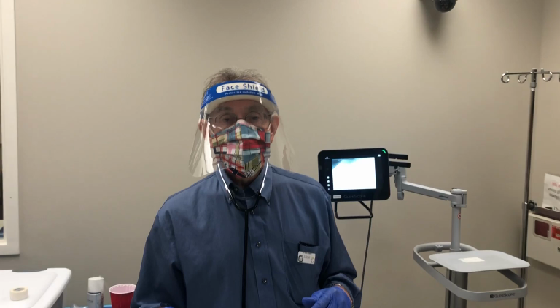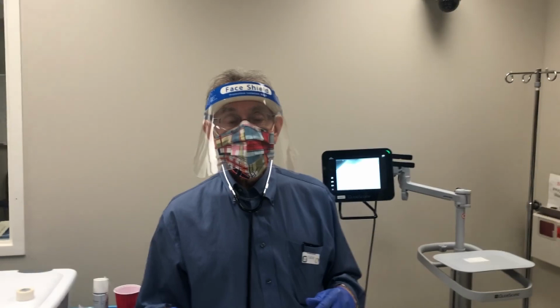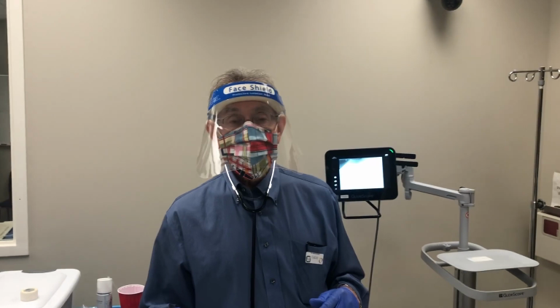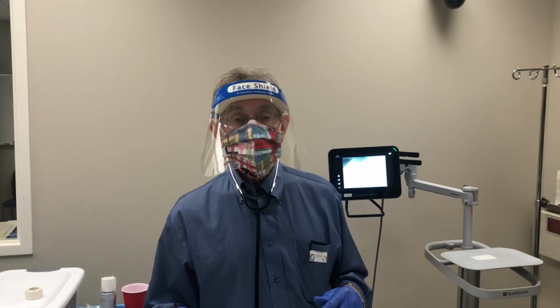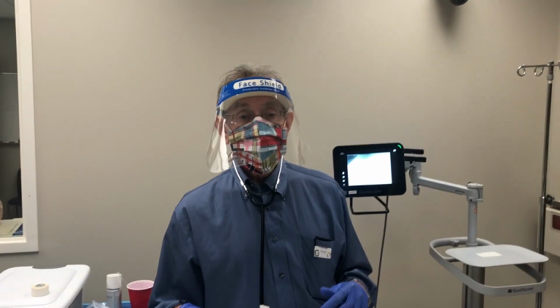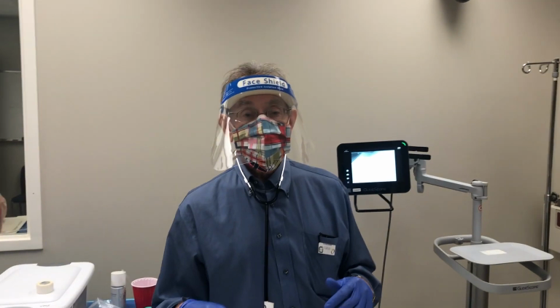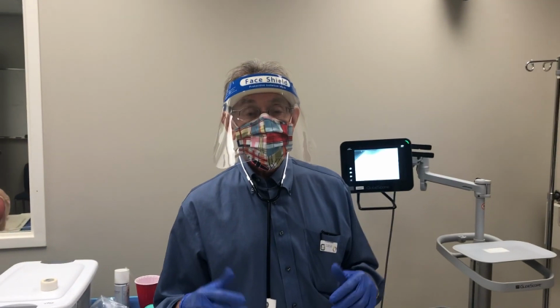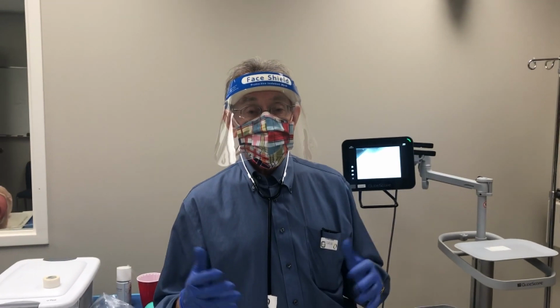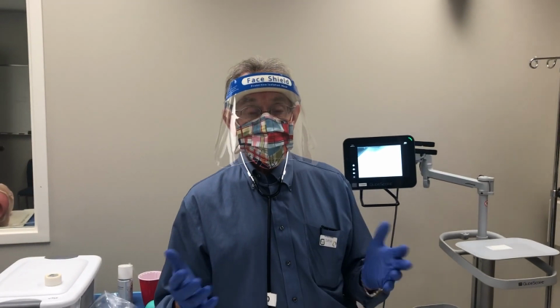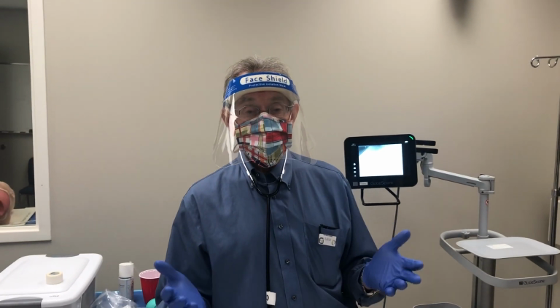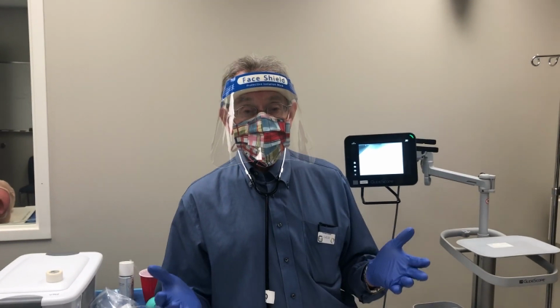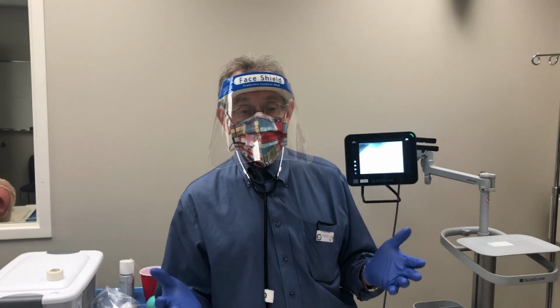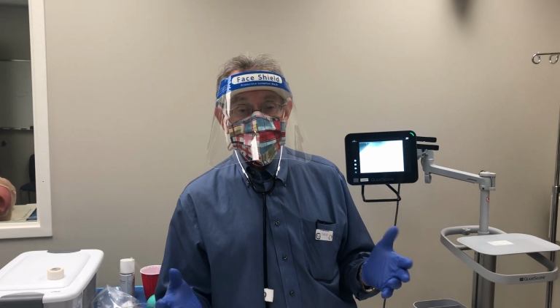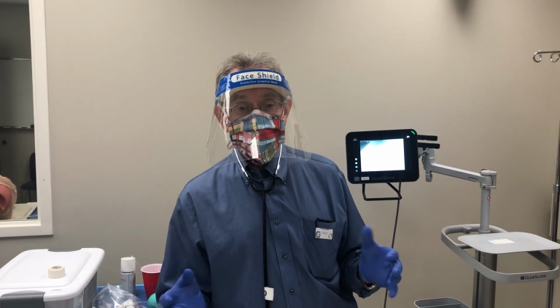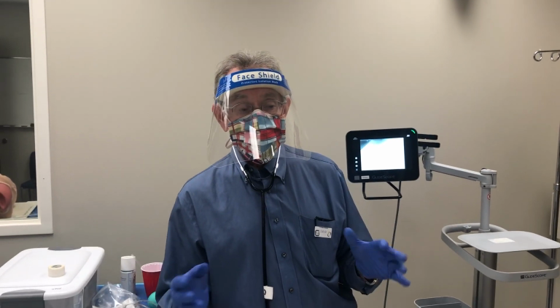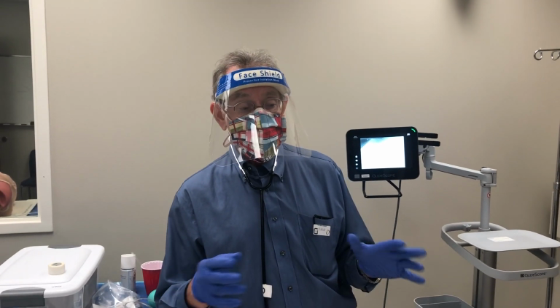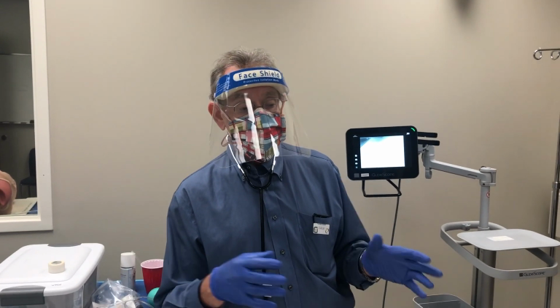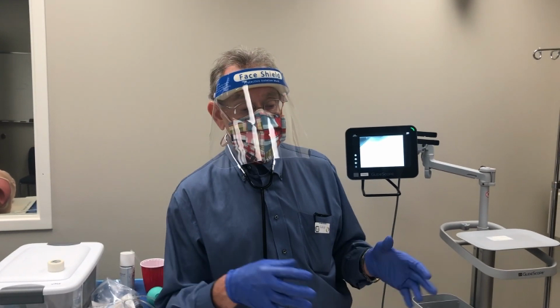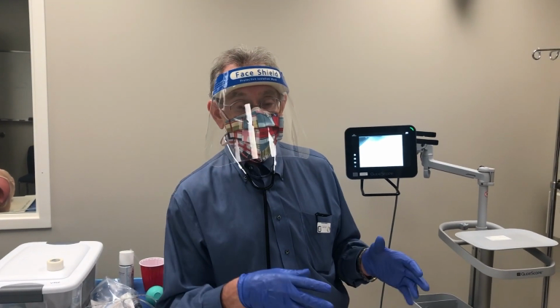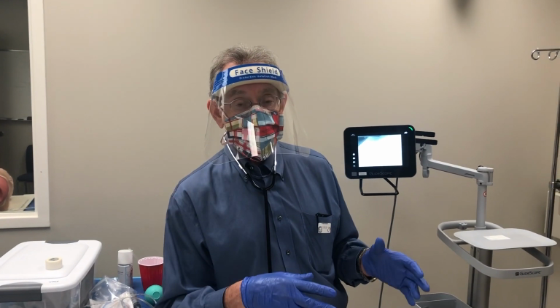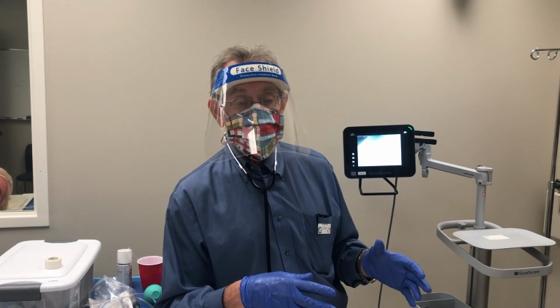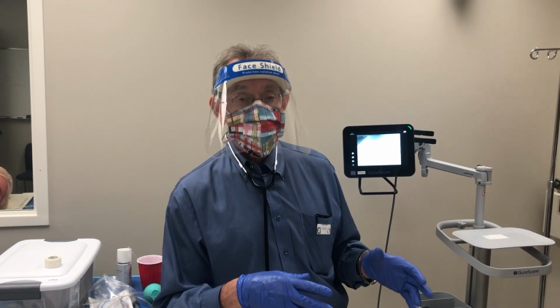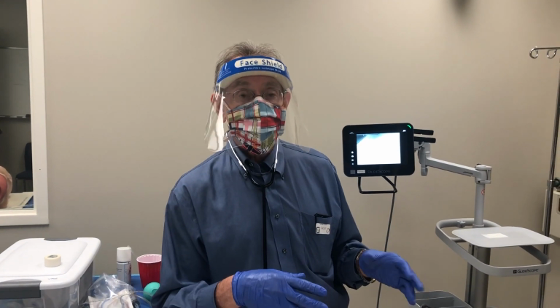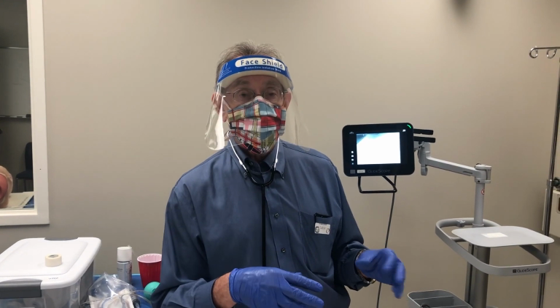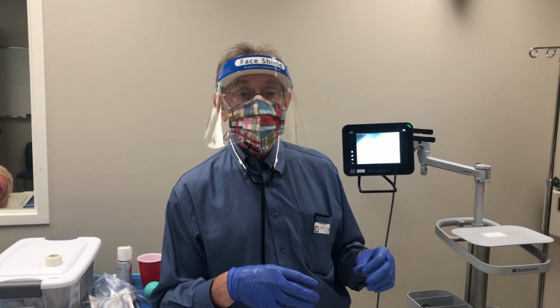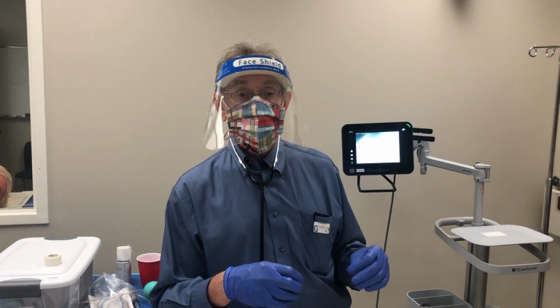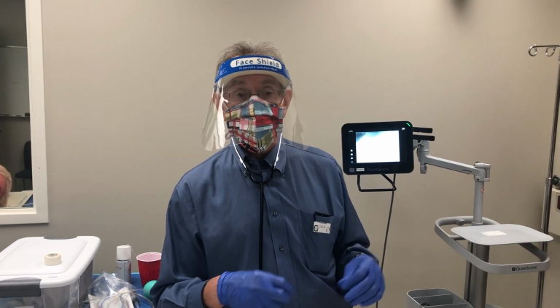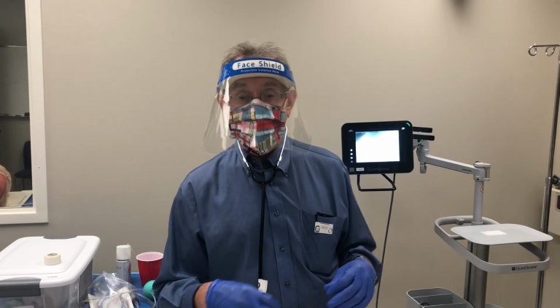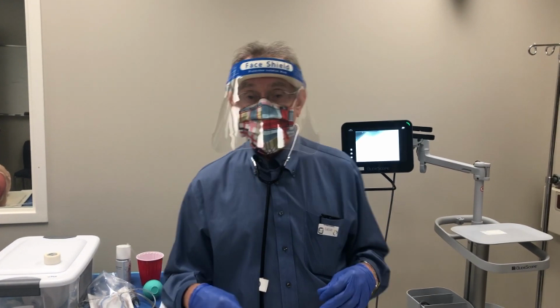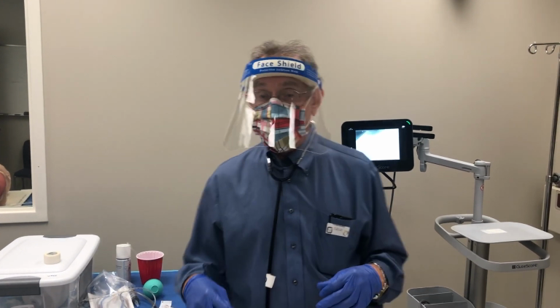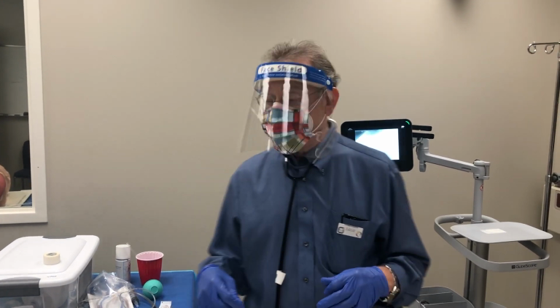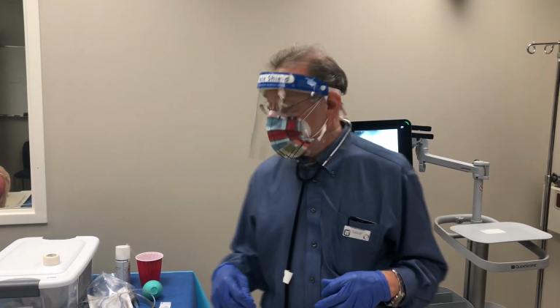Hi, I'm Dr. Sloan, and we're going to demonstrate how to put in a nasogastric tube.